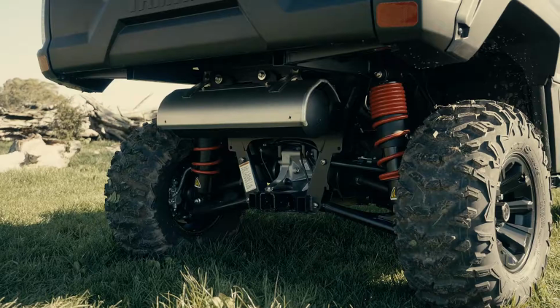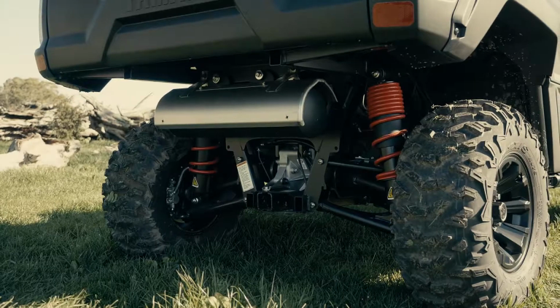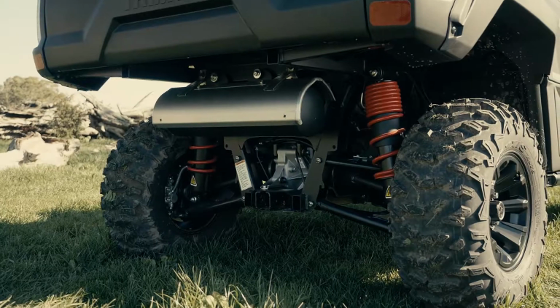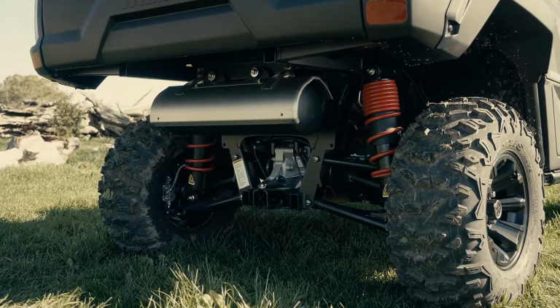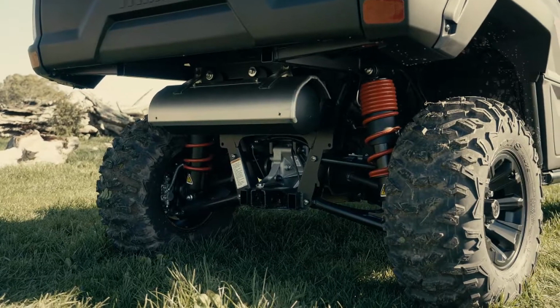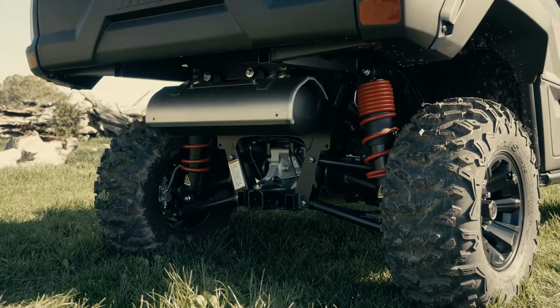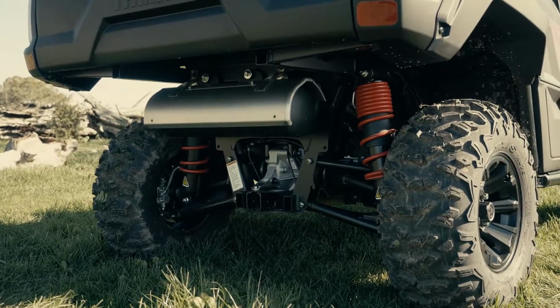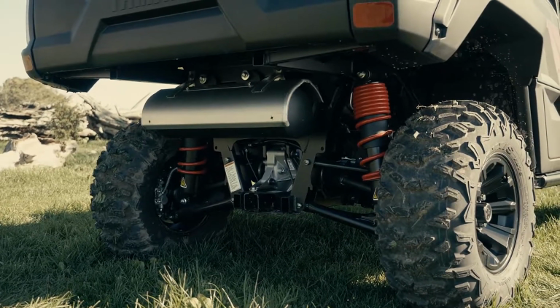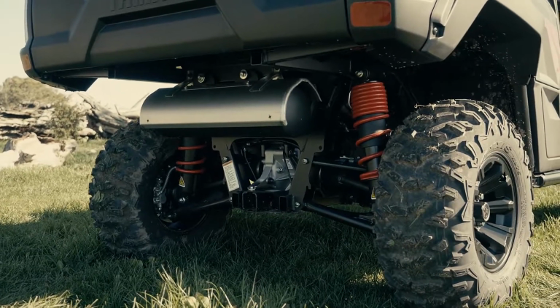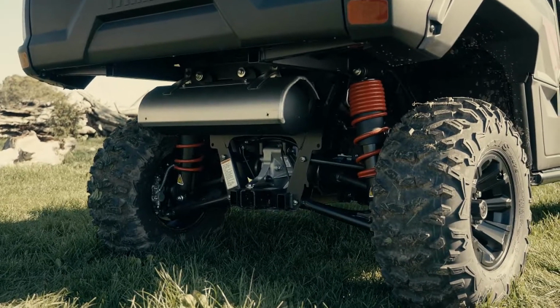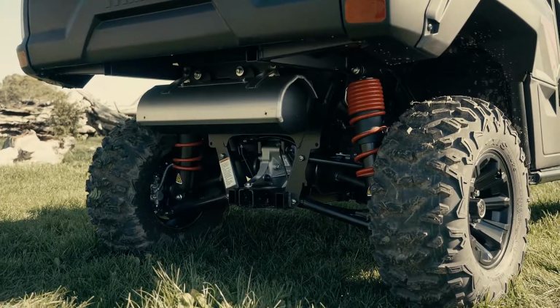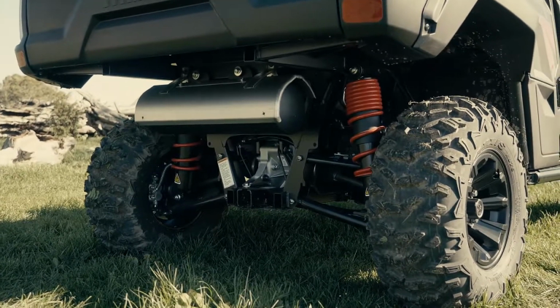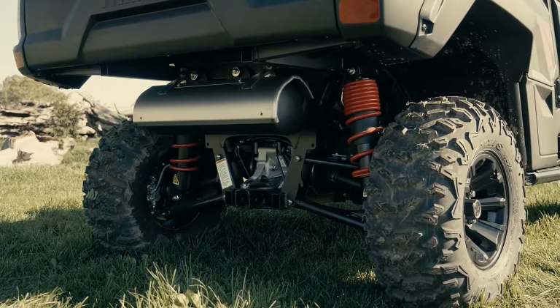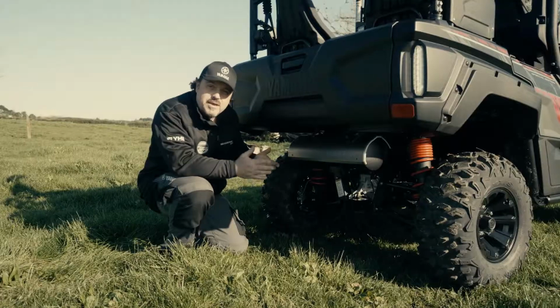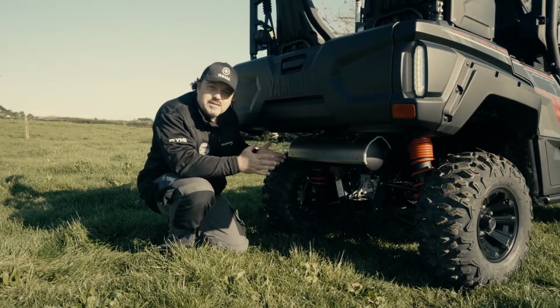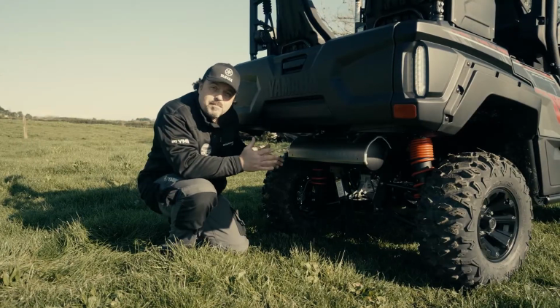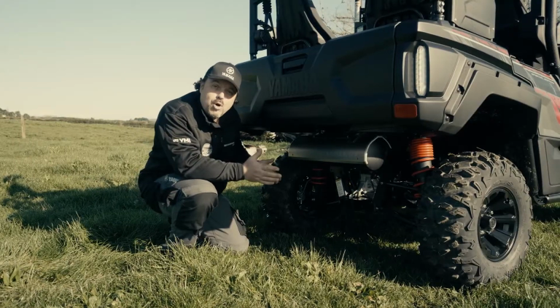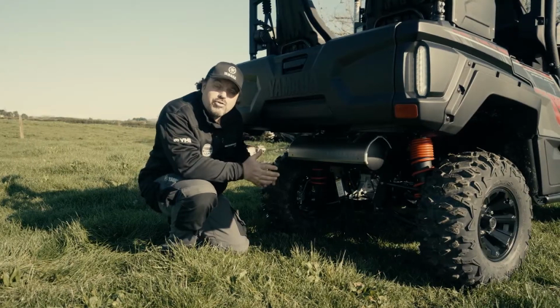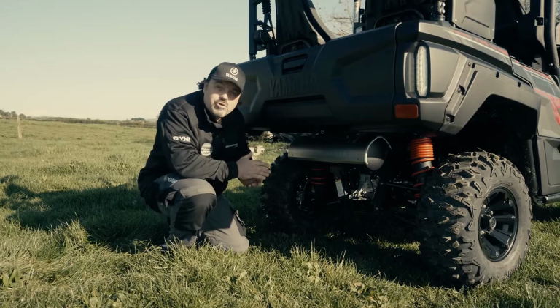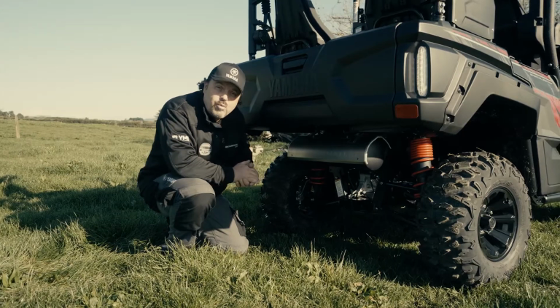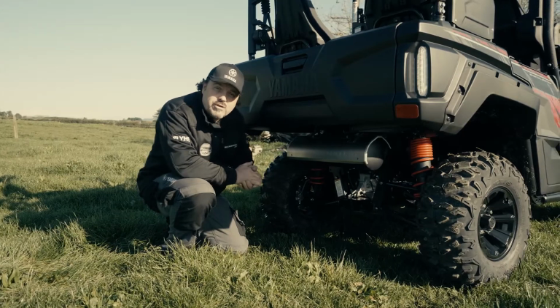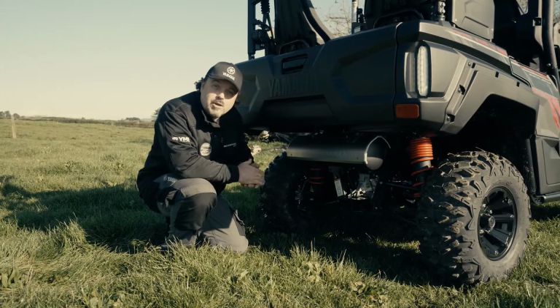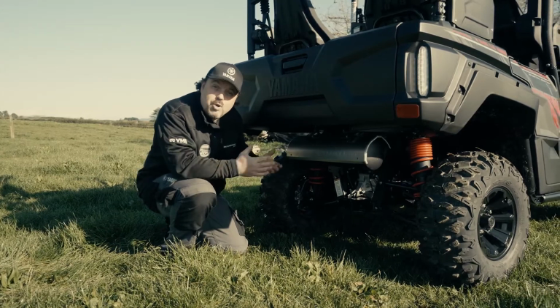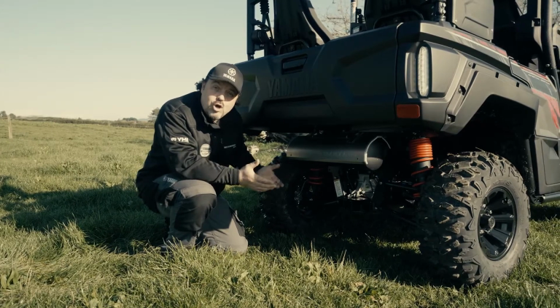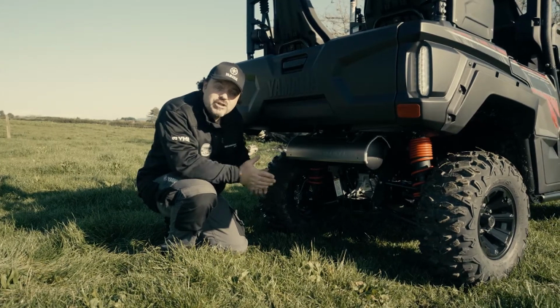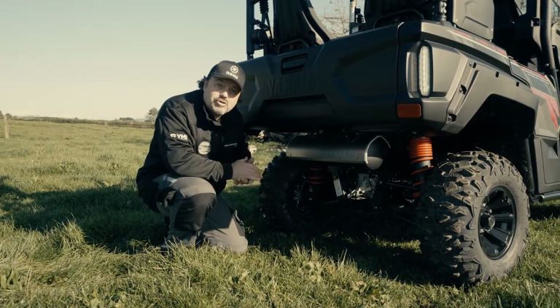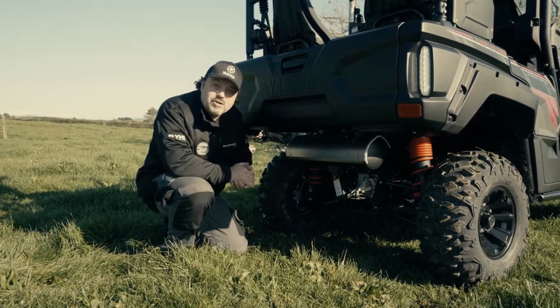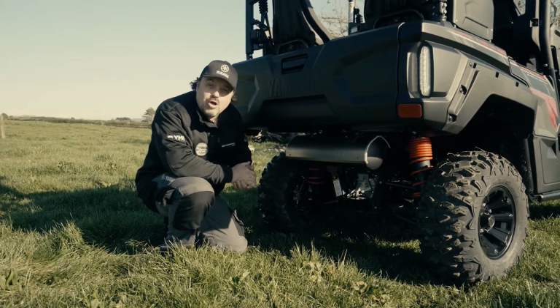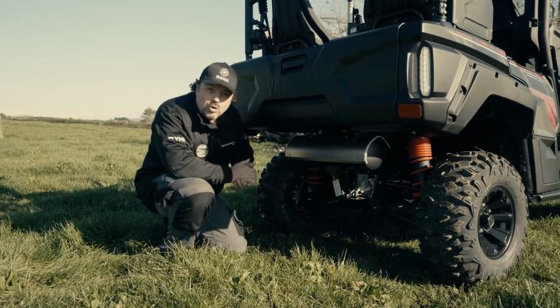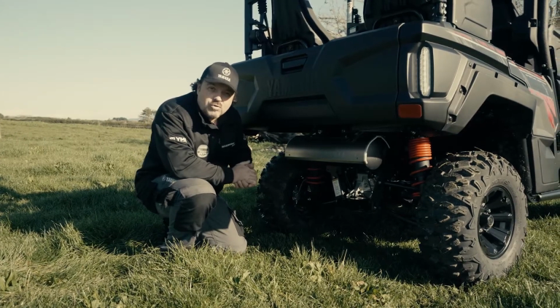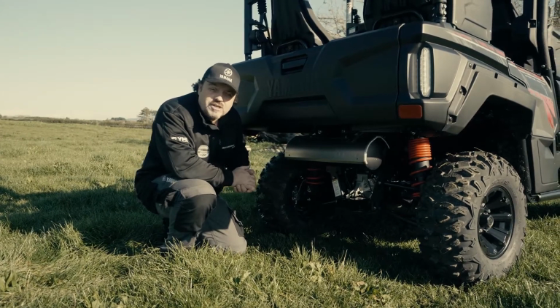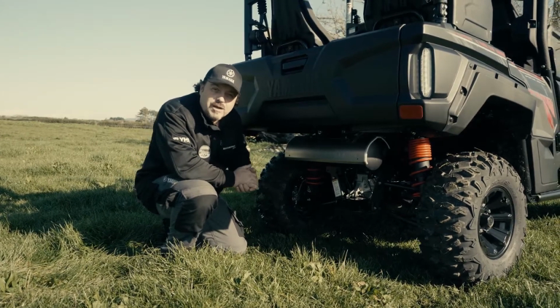And at the rear, we've got a final drive. That means that both rear wheels are permanently driven all the time.